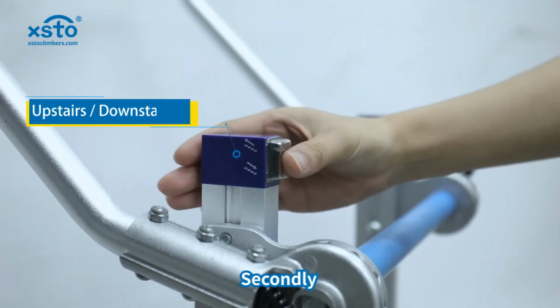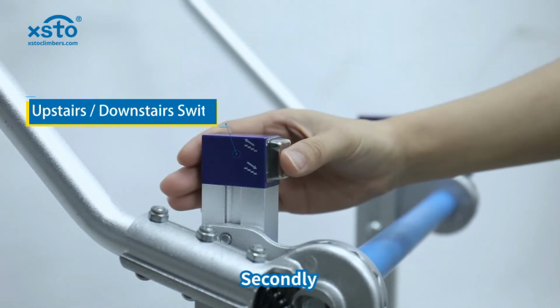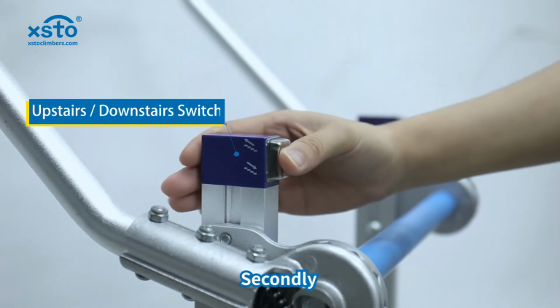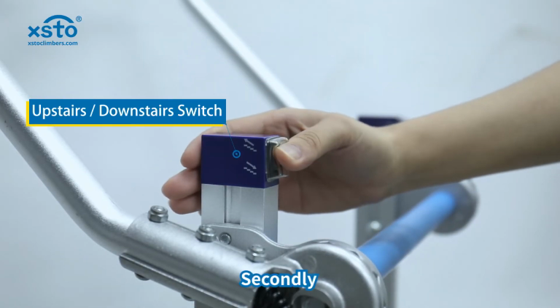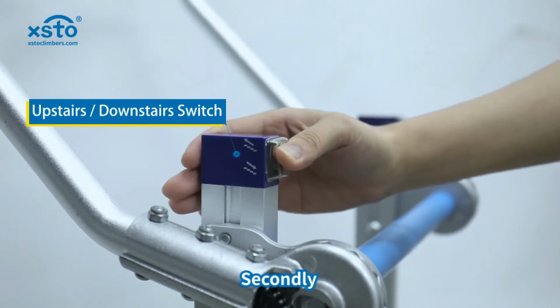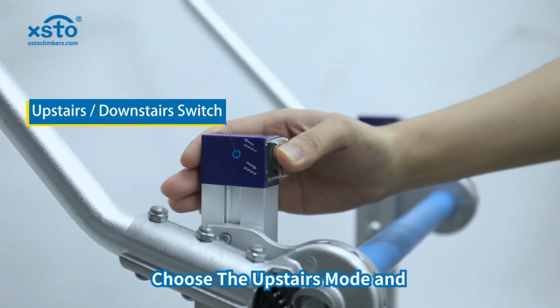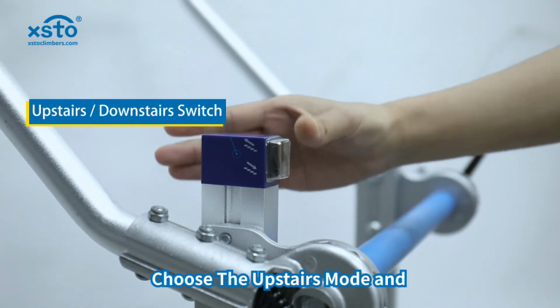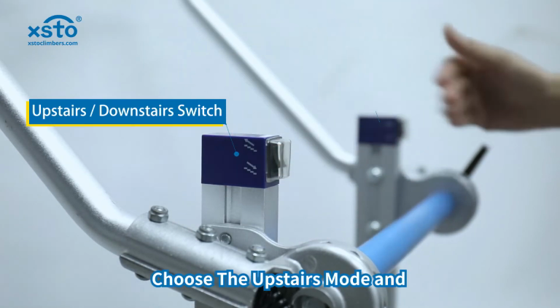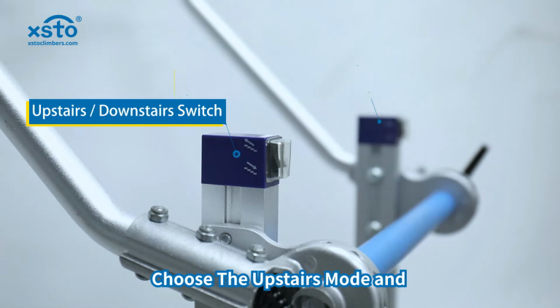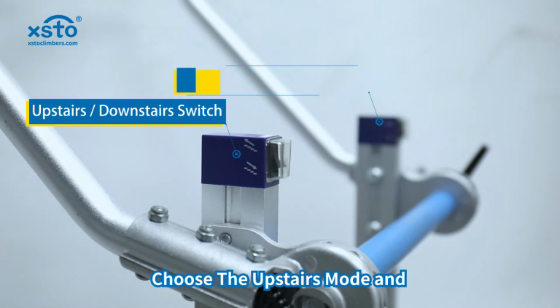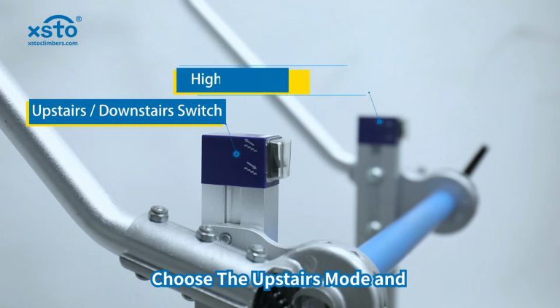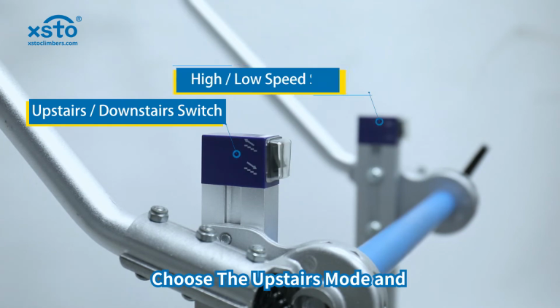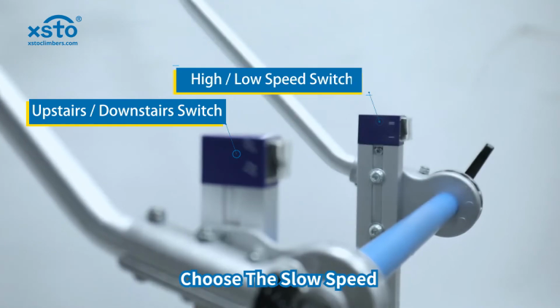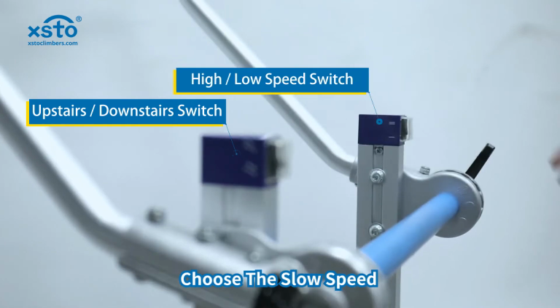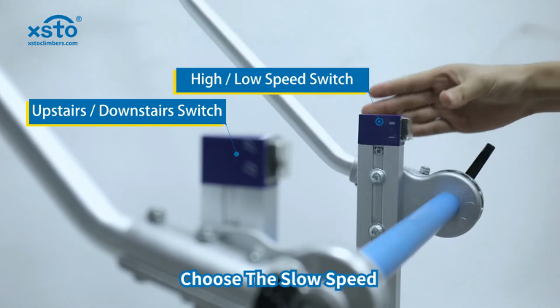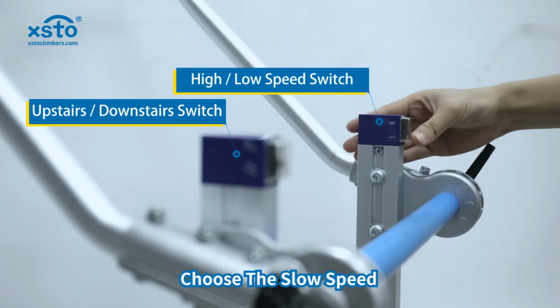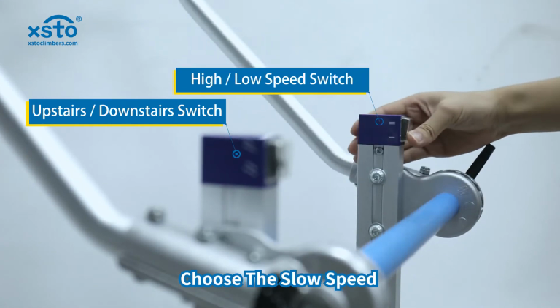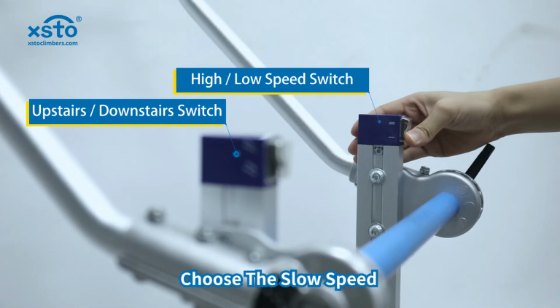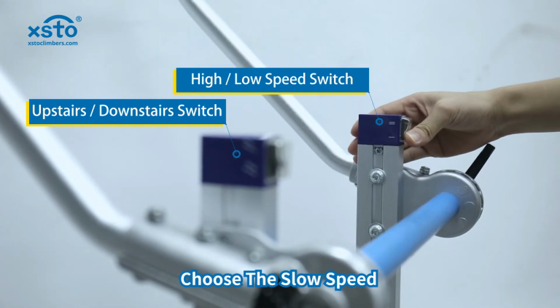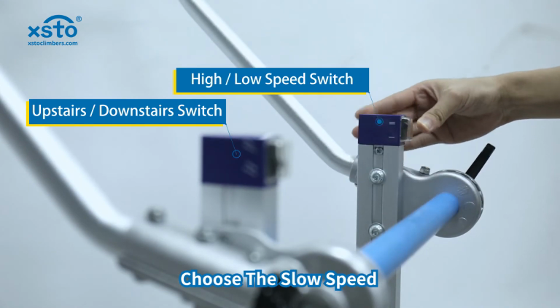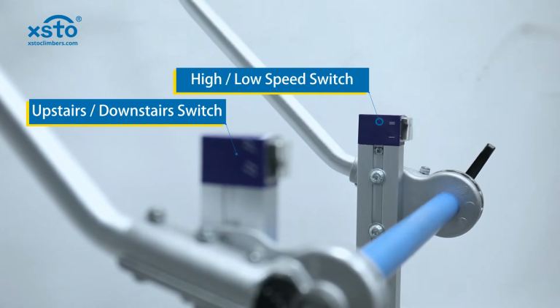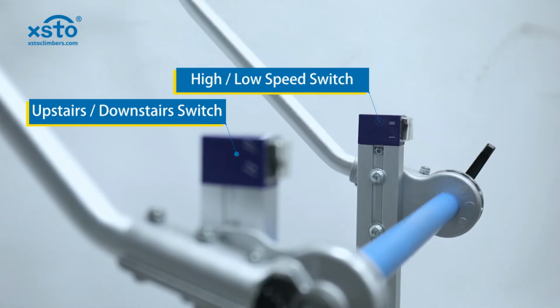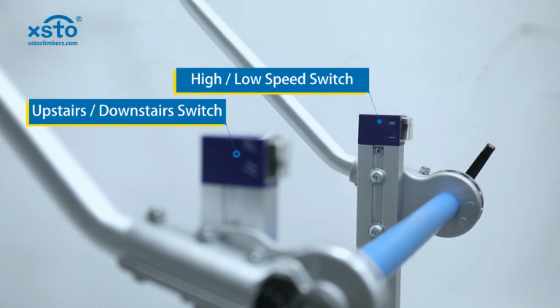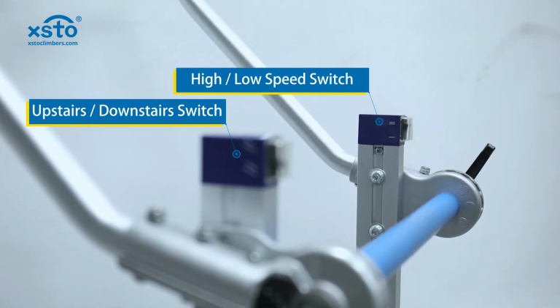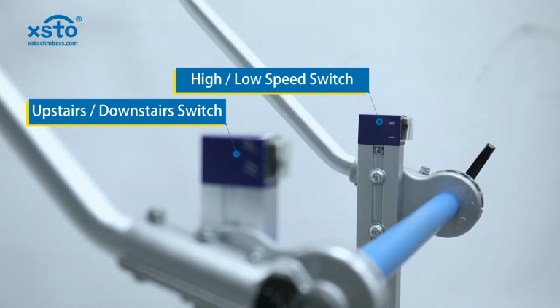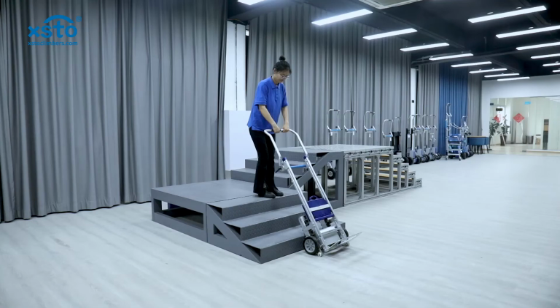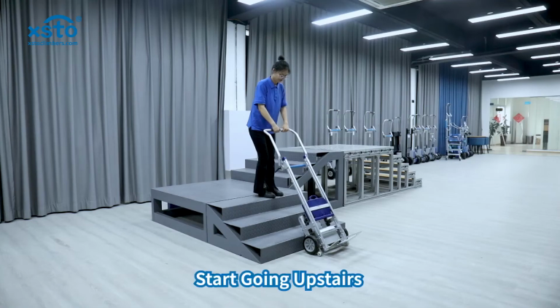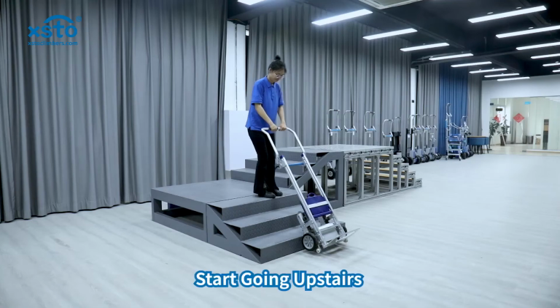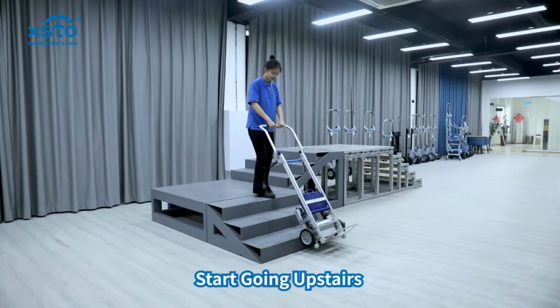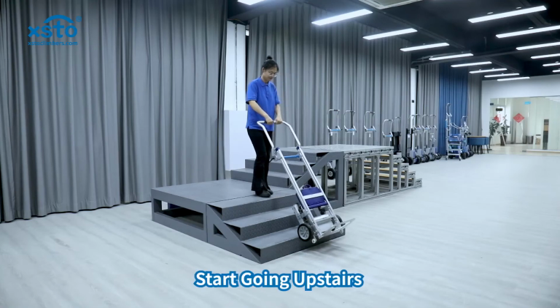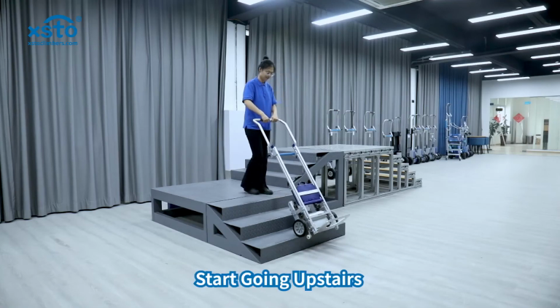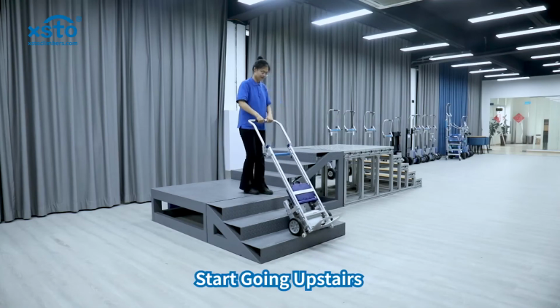Secondly, choose the upstairs mode and choose the slow speed. Start going upstairs.